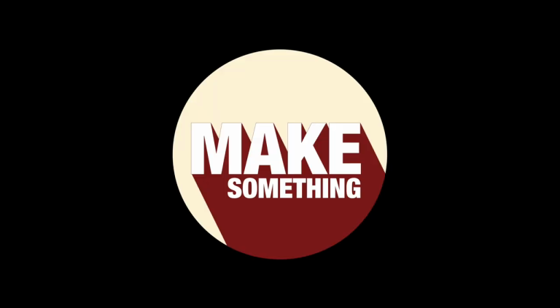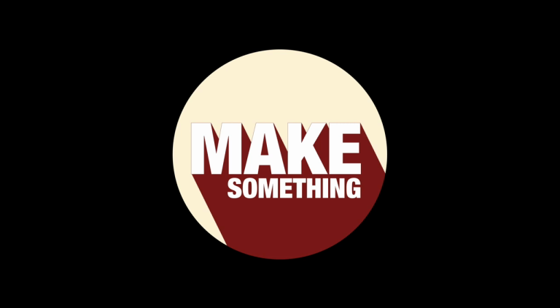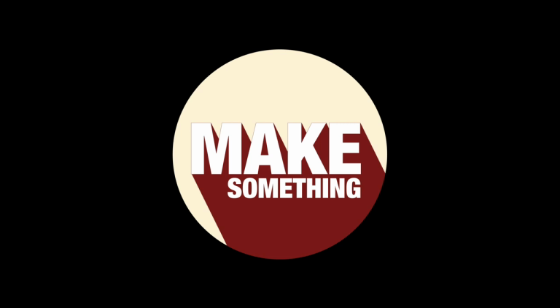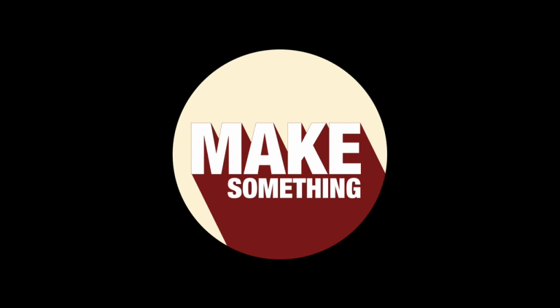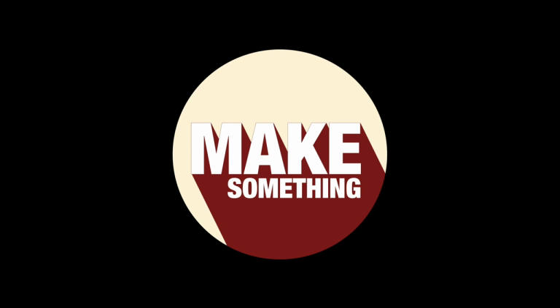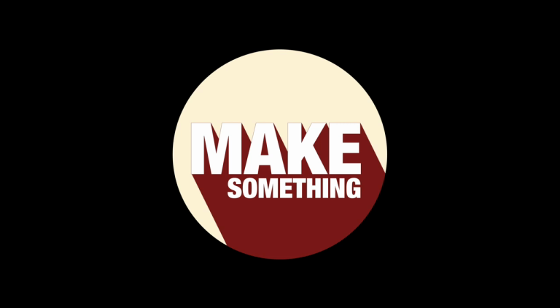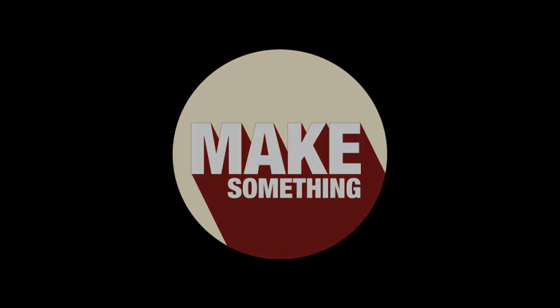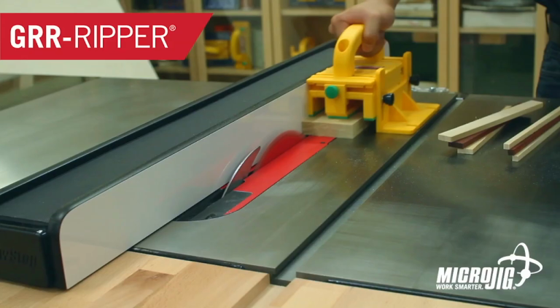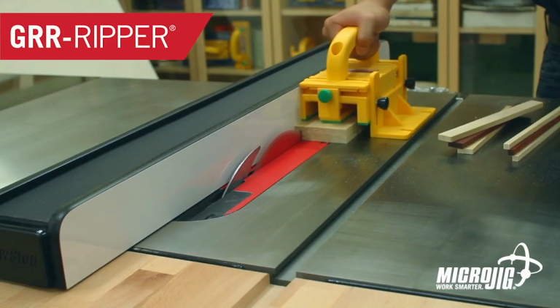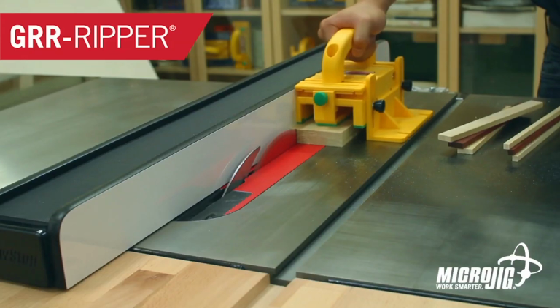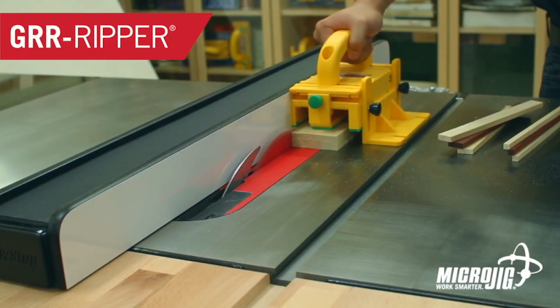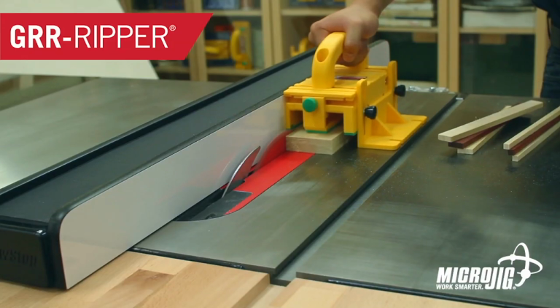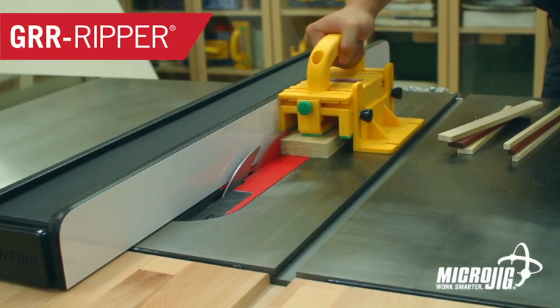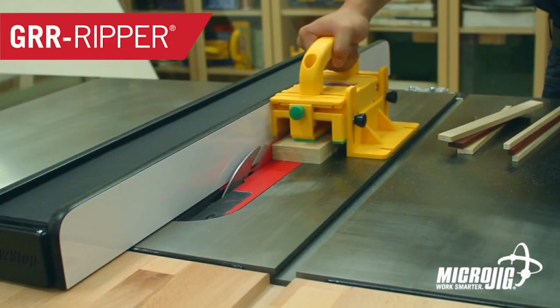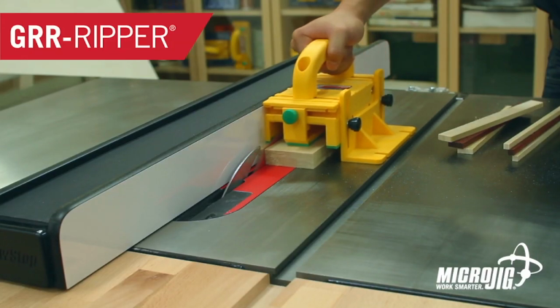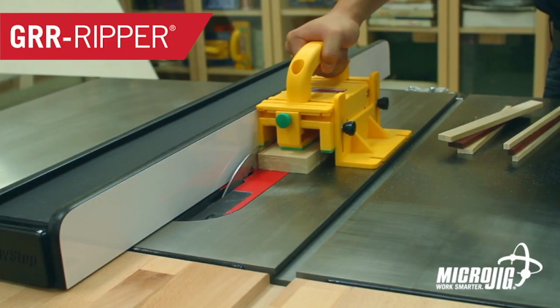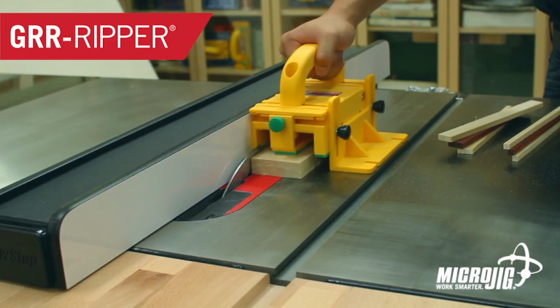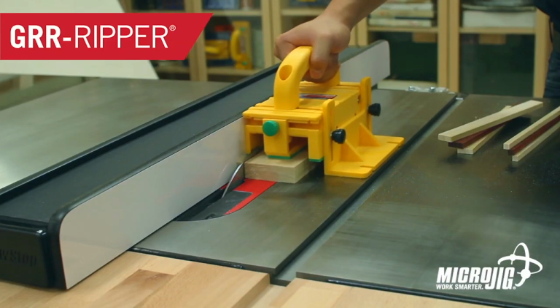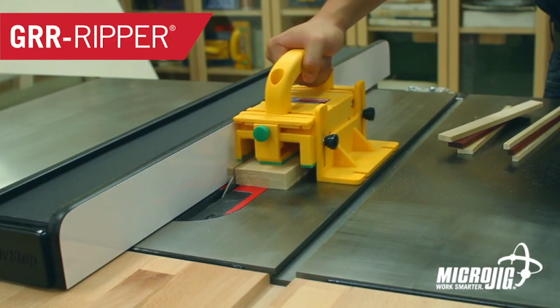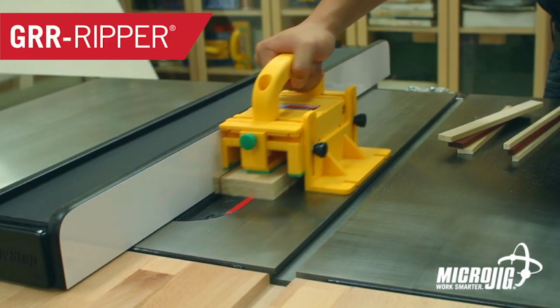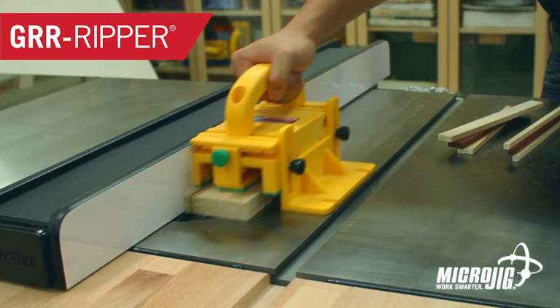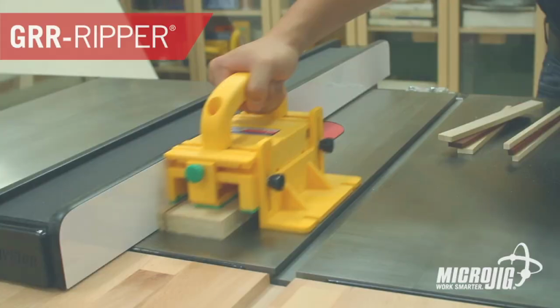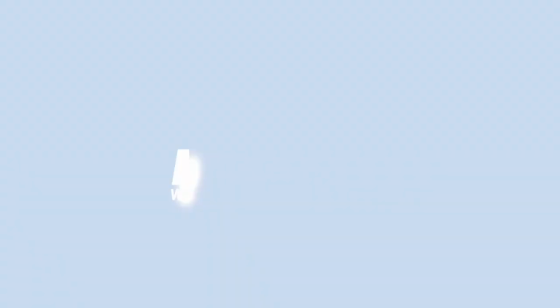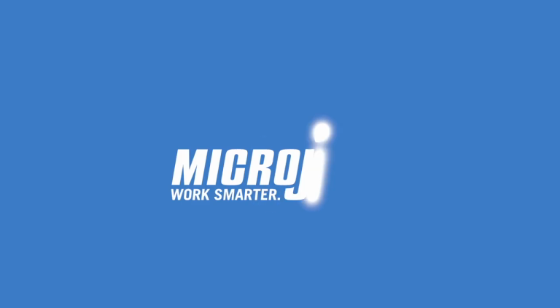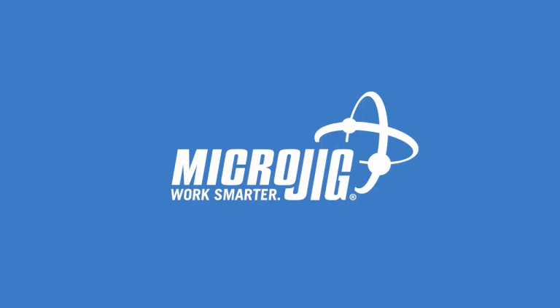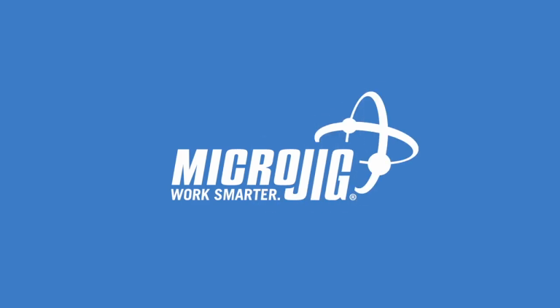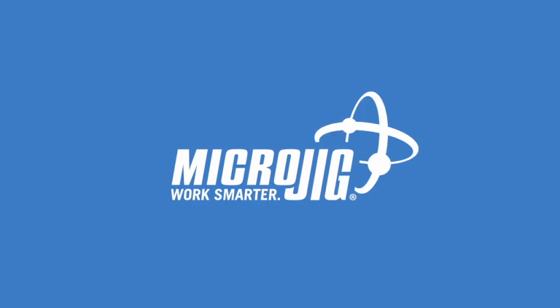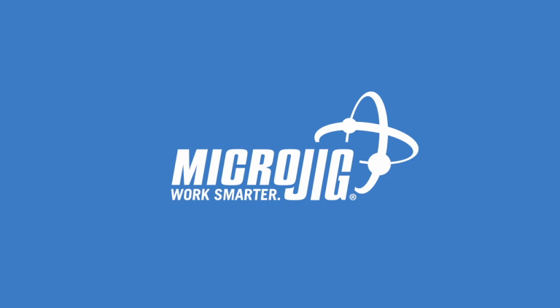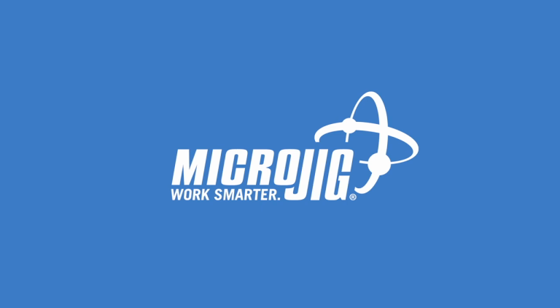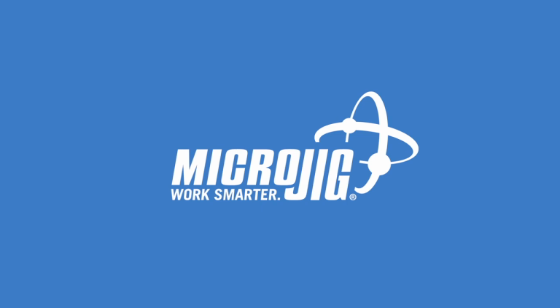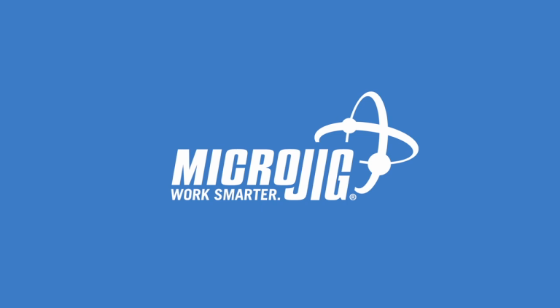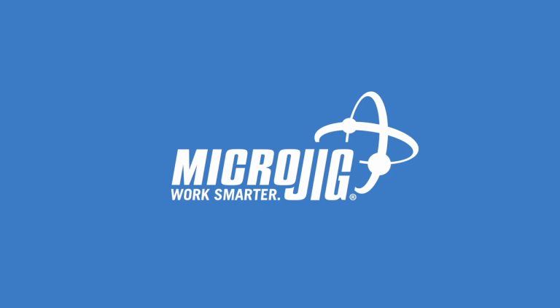Today's video is sponsored by Microjig, maker of the Gripper. Work safer, work smarter.